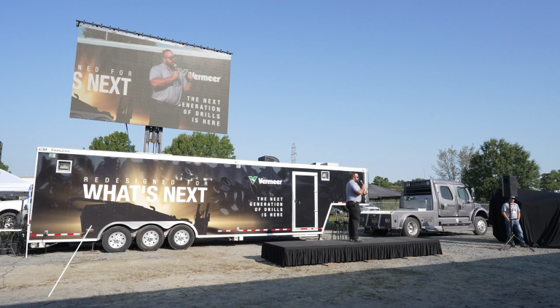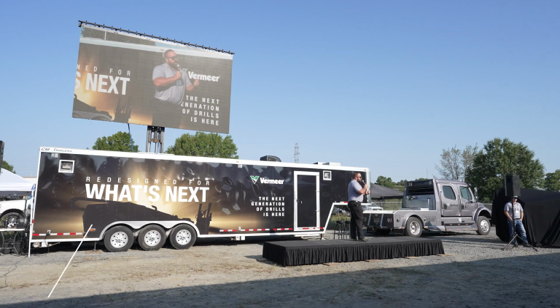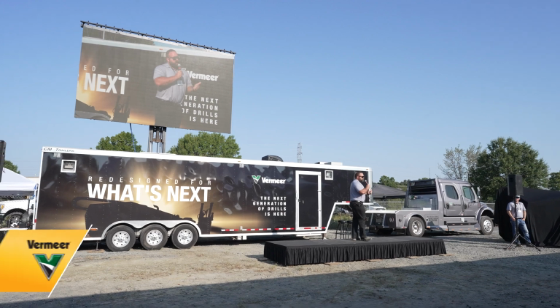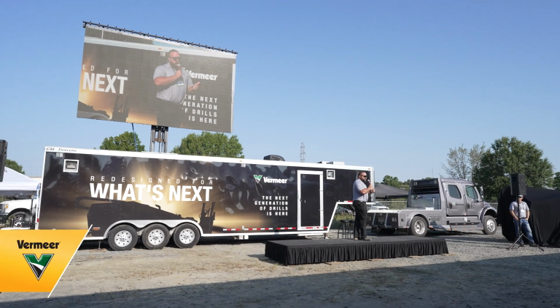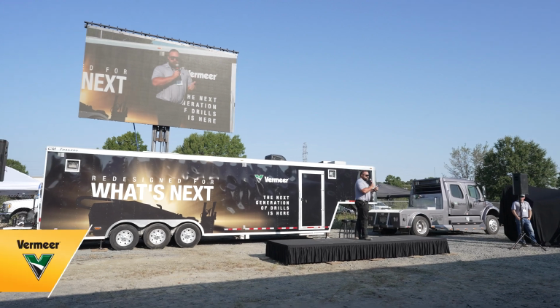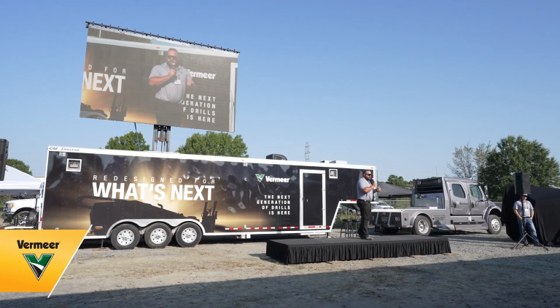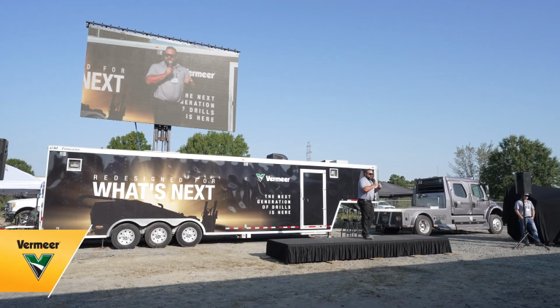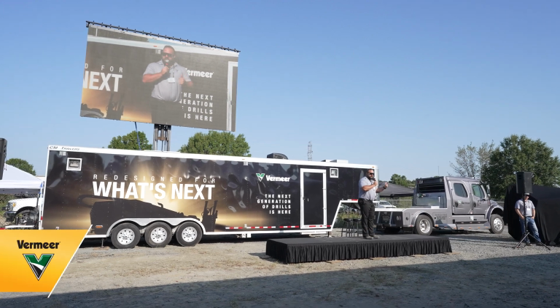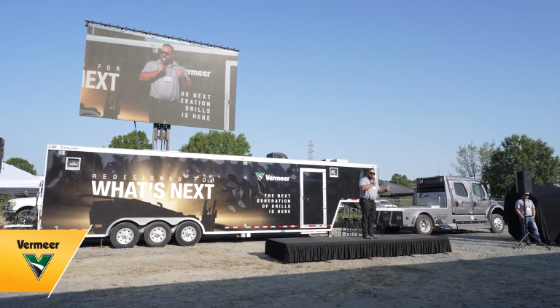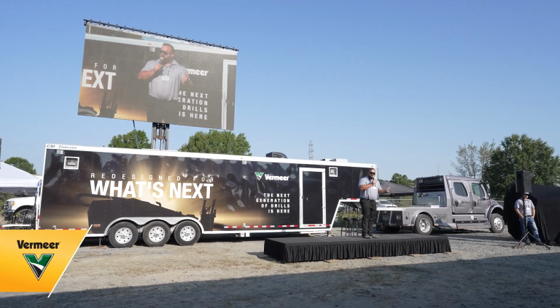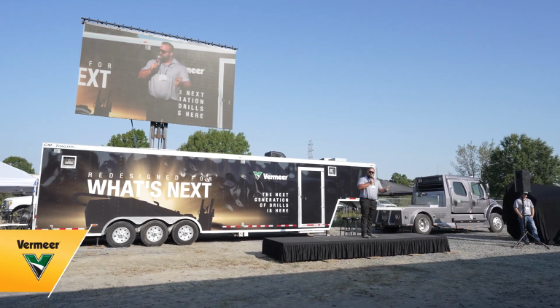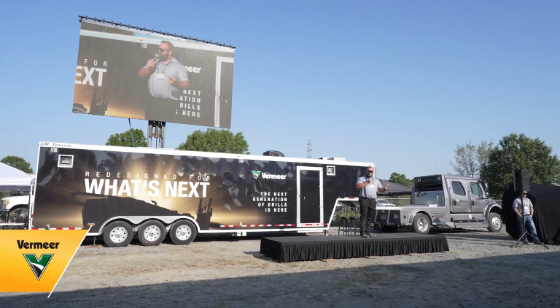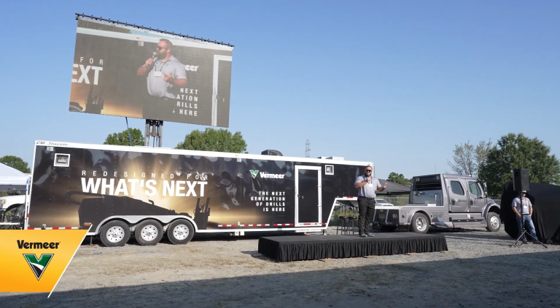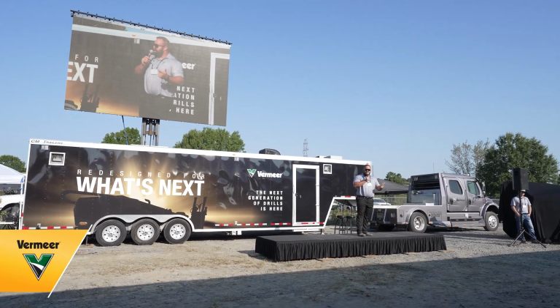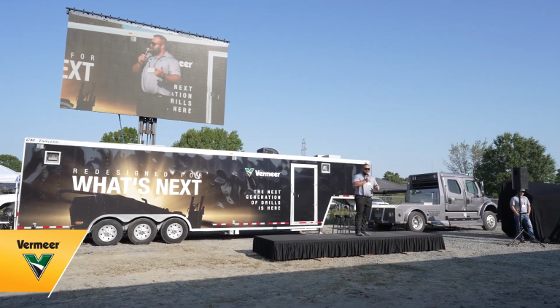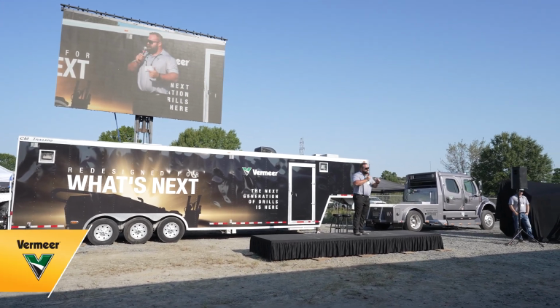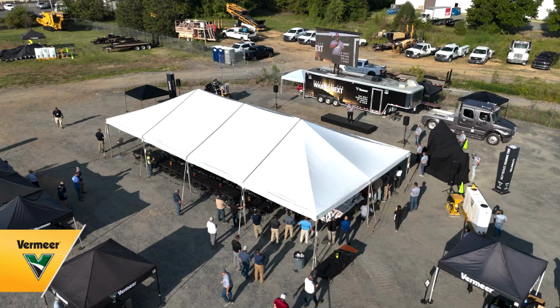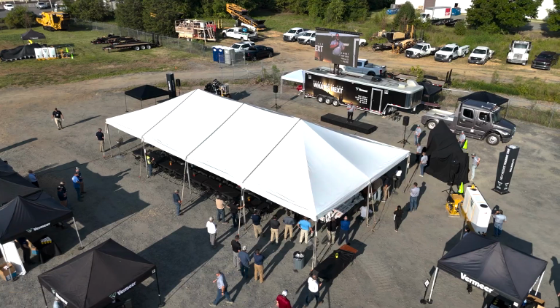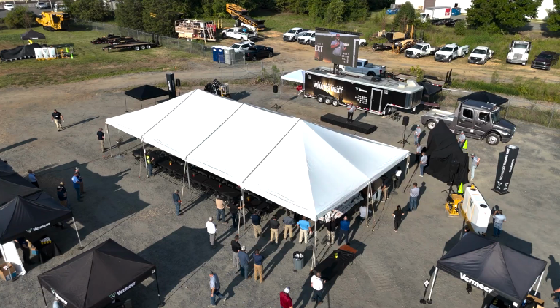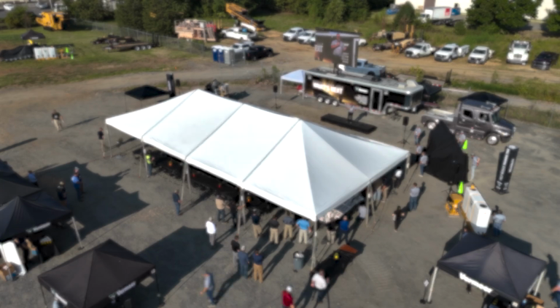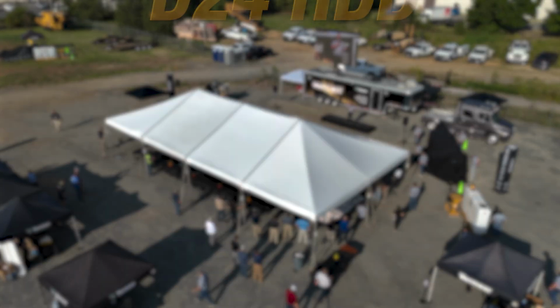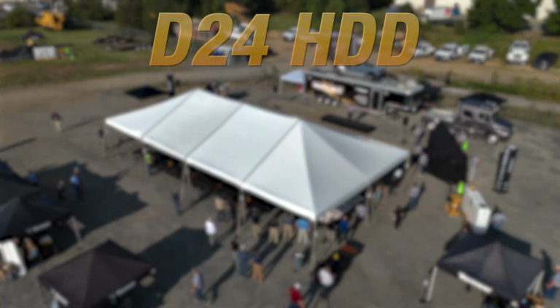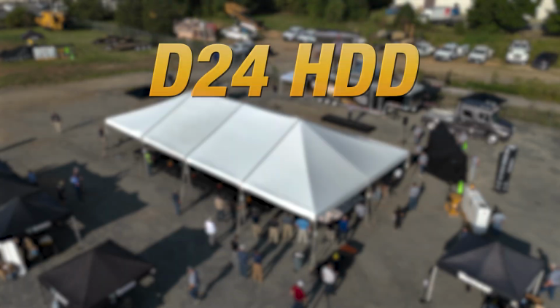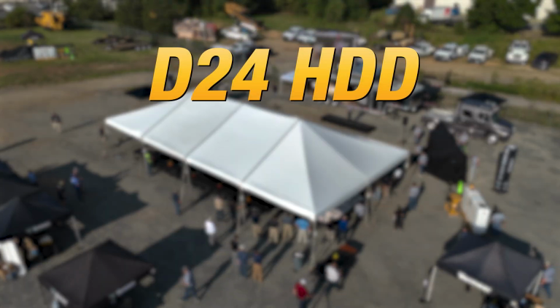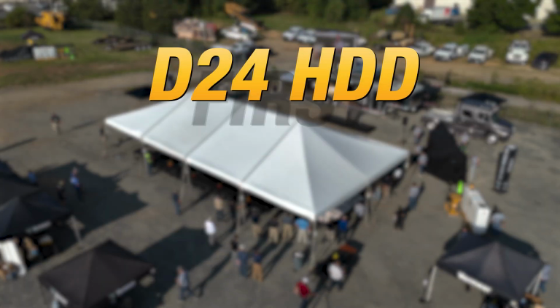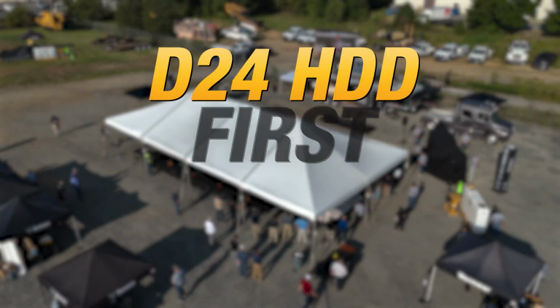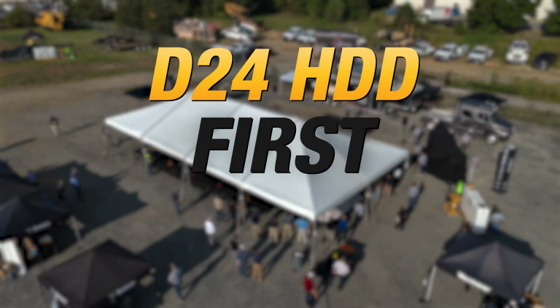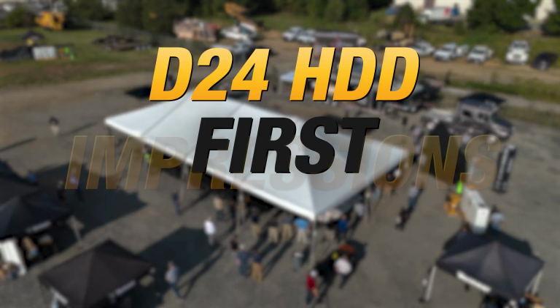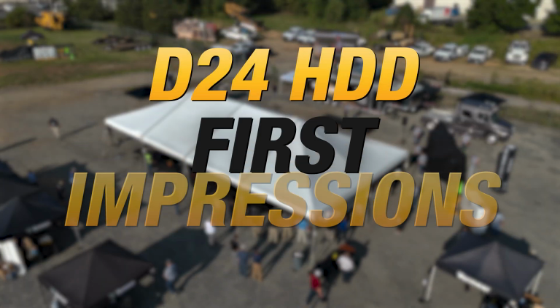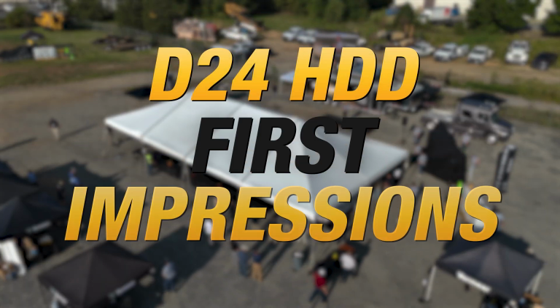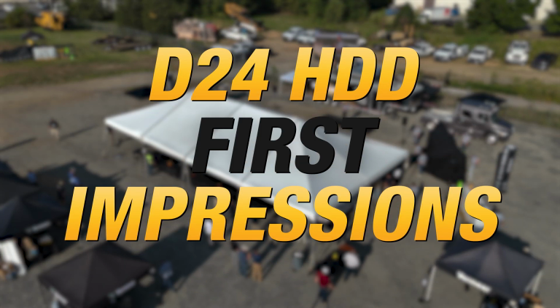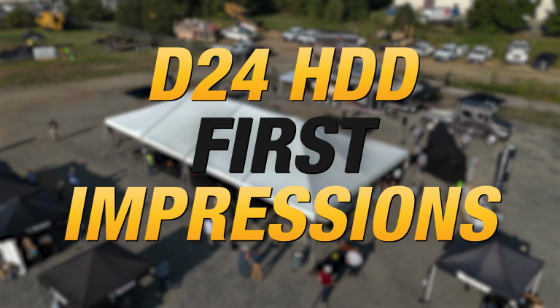New operator station, new display screens, new vice design, new operator experience all the way around.